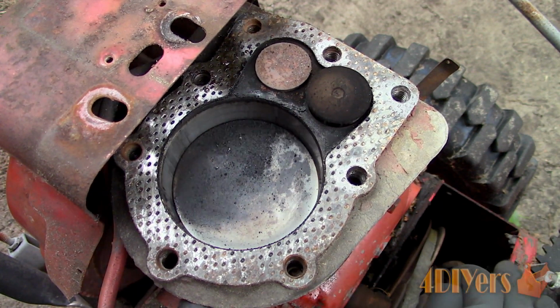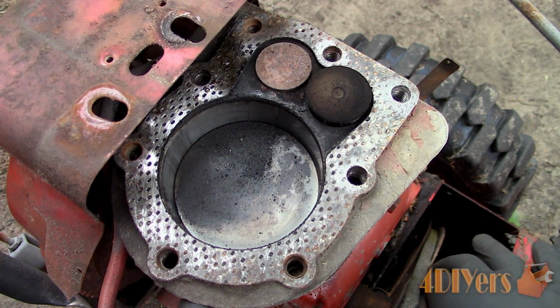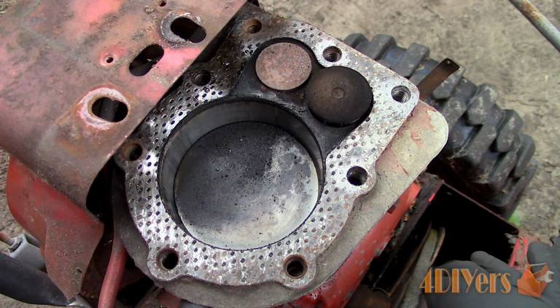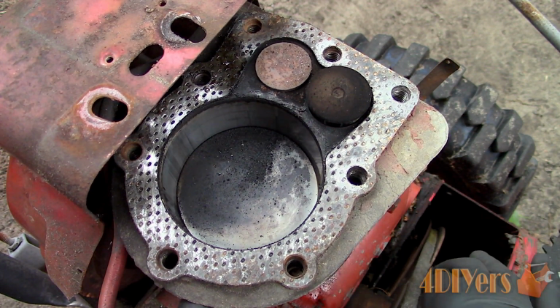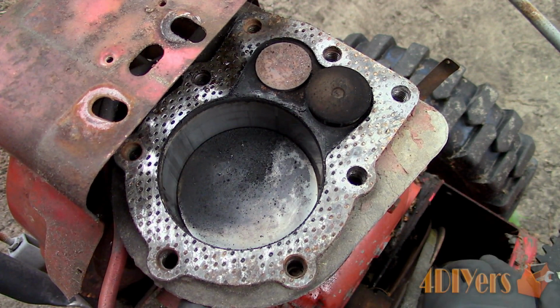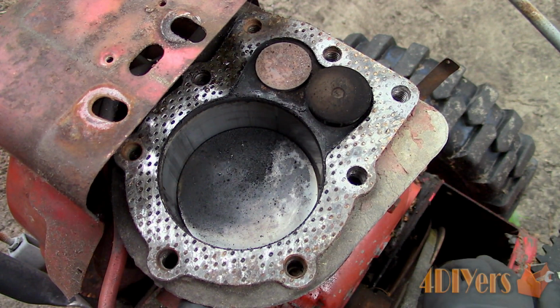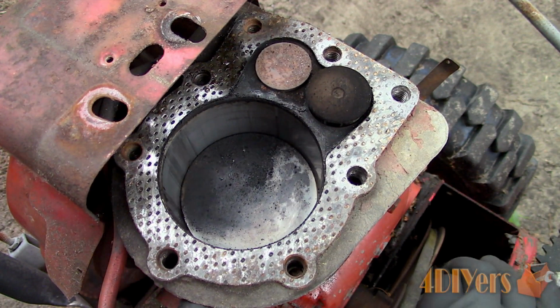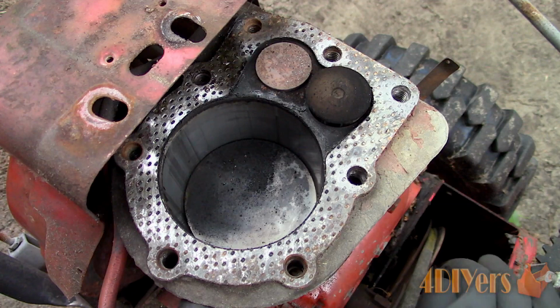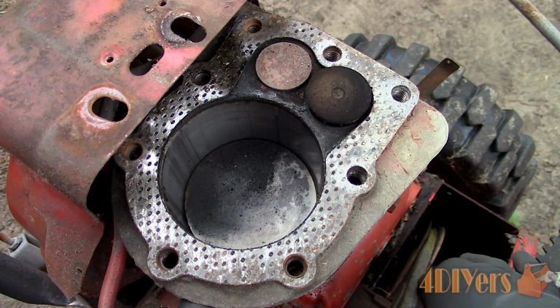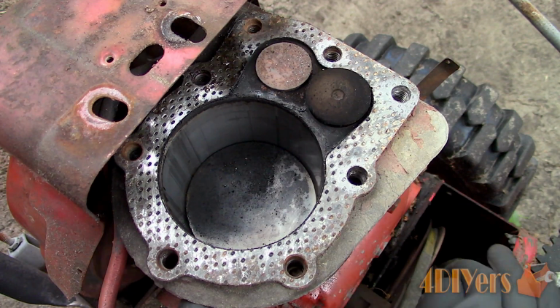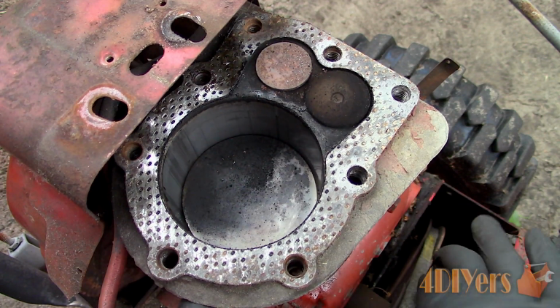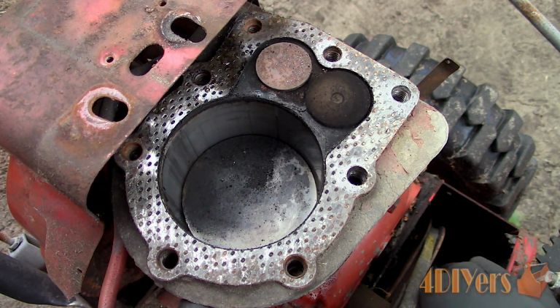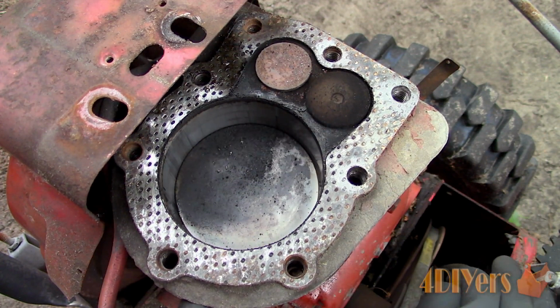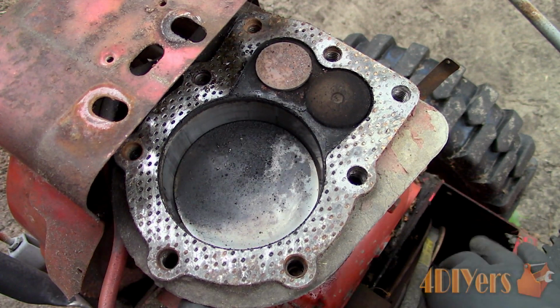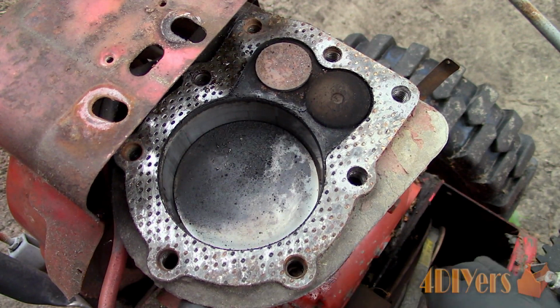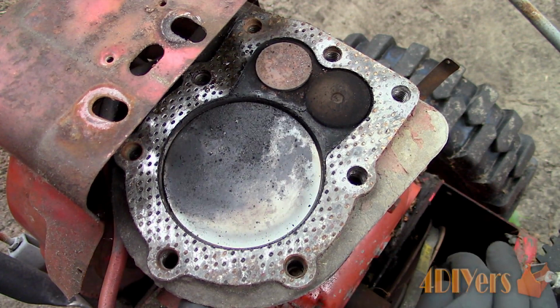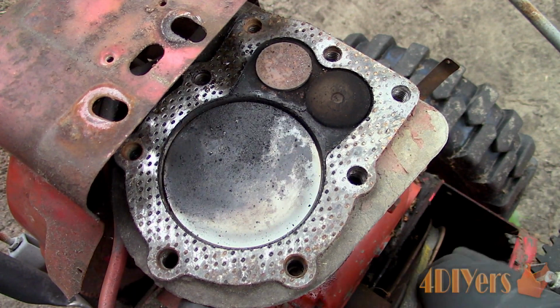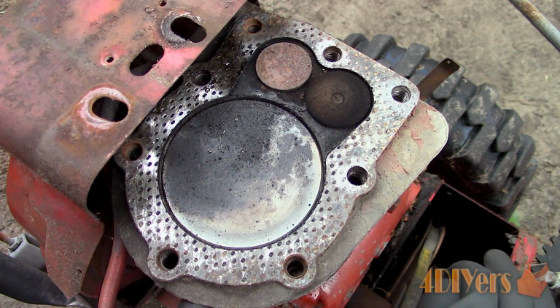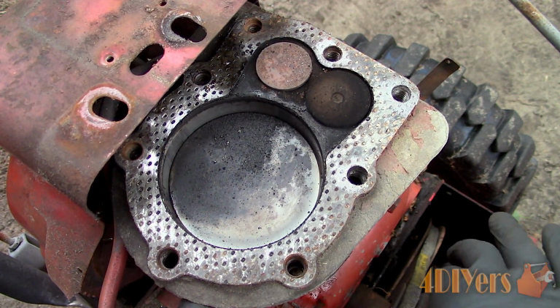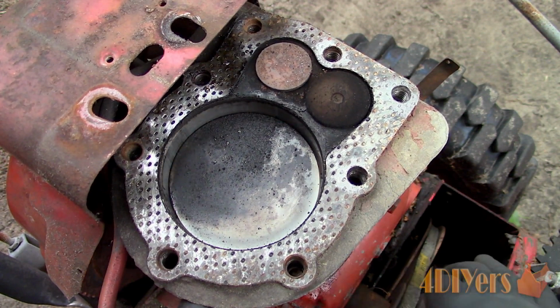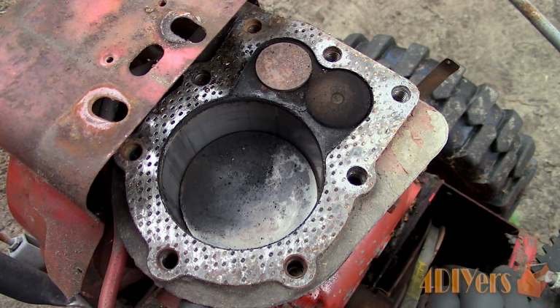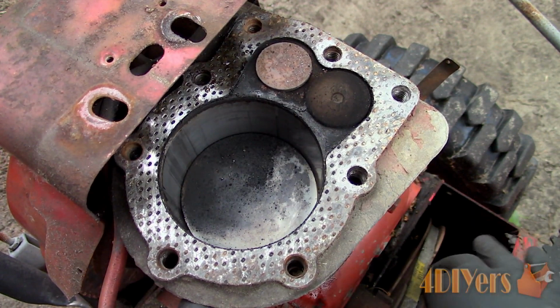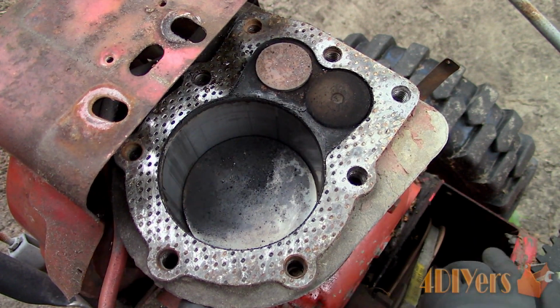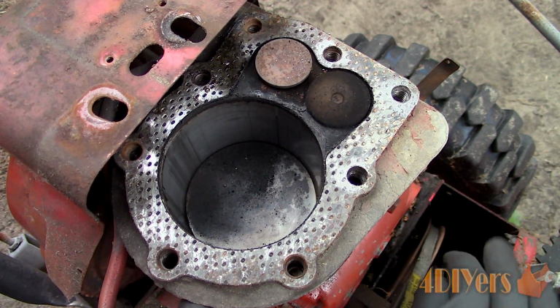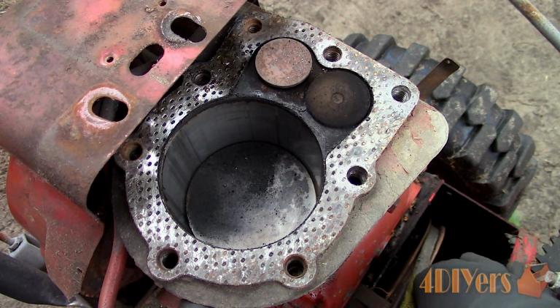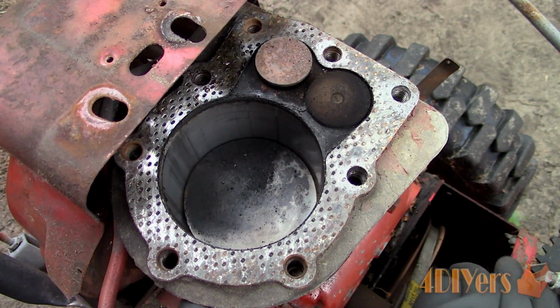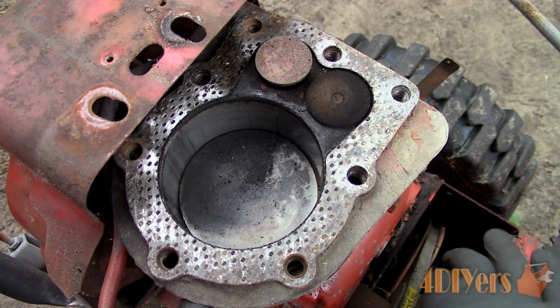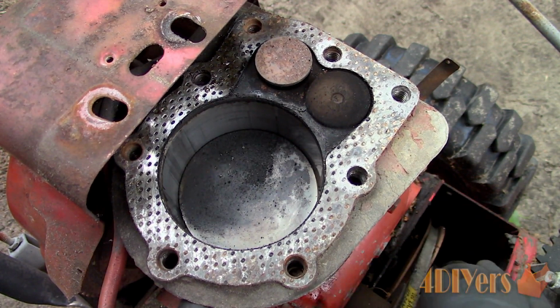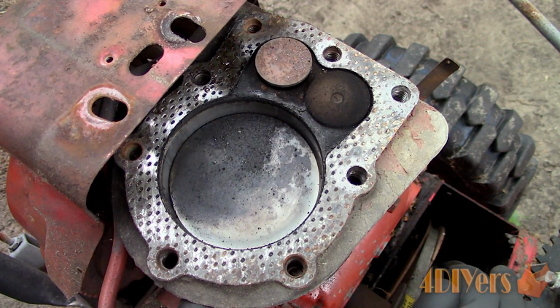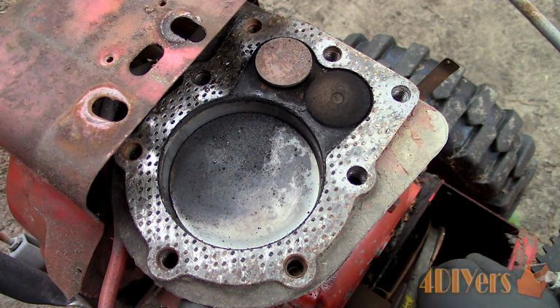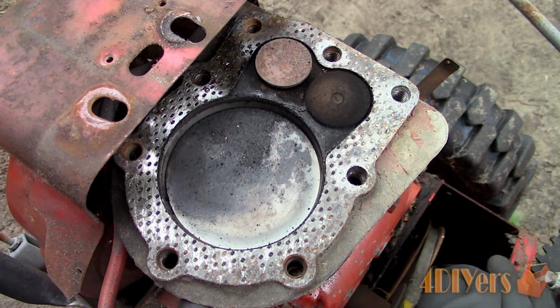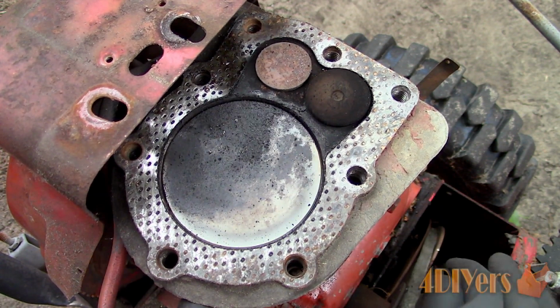When carbon deposits build up around the valve, they can even cause the valve to not fully close, jeopardizing compression and combustion.